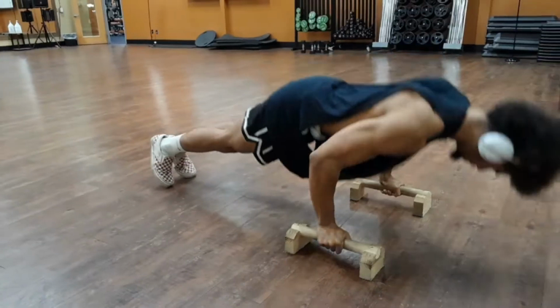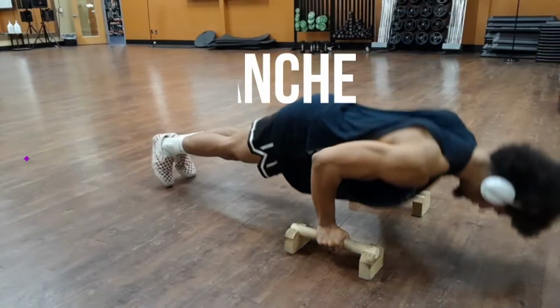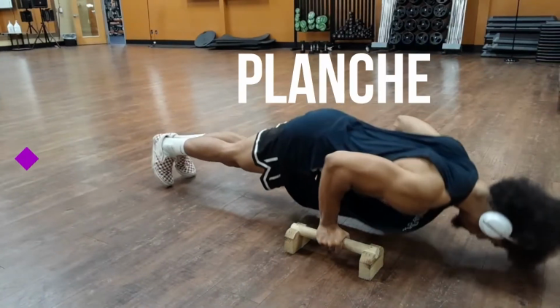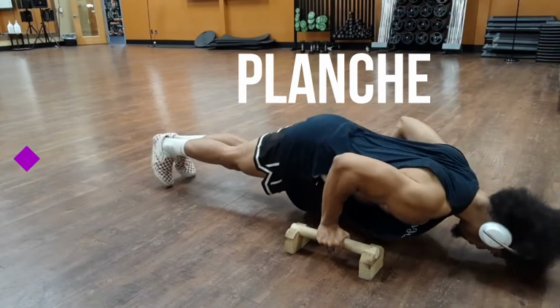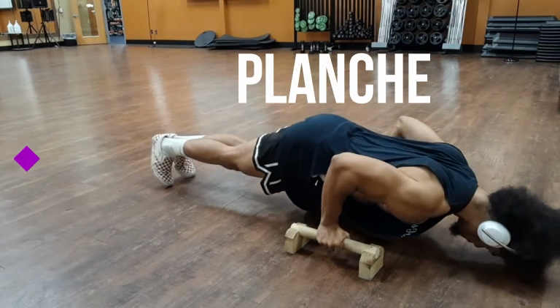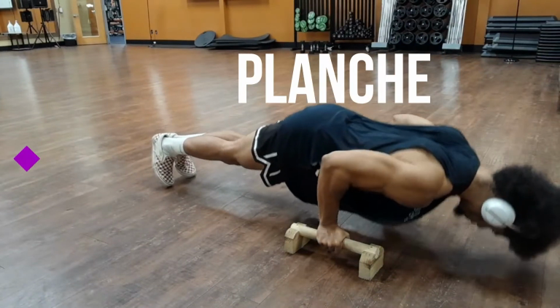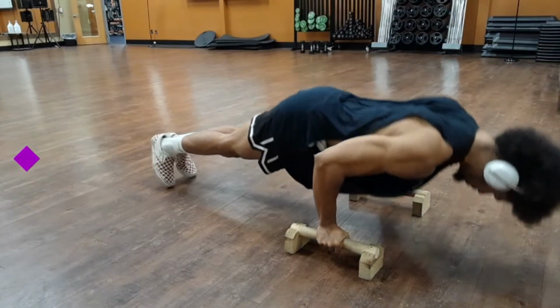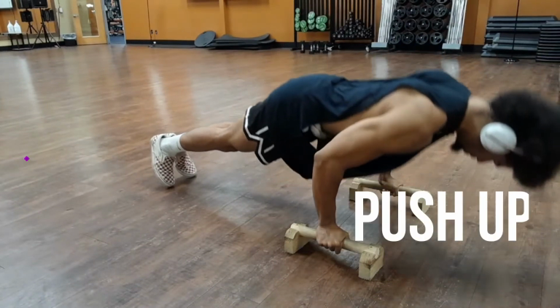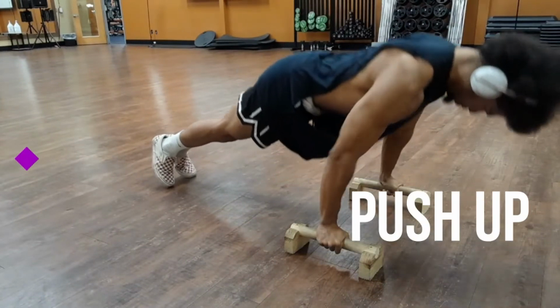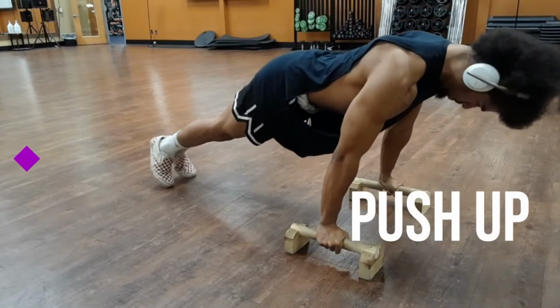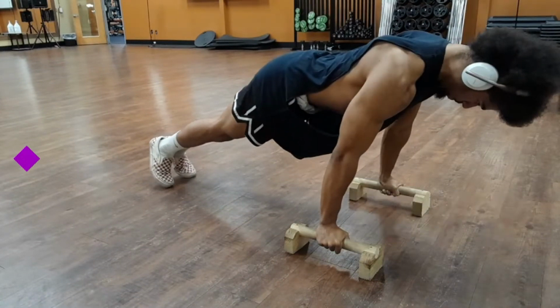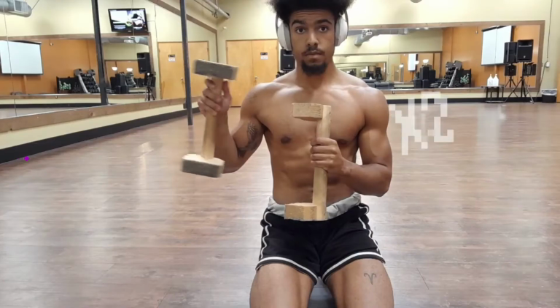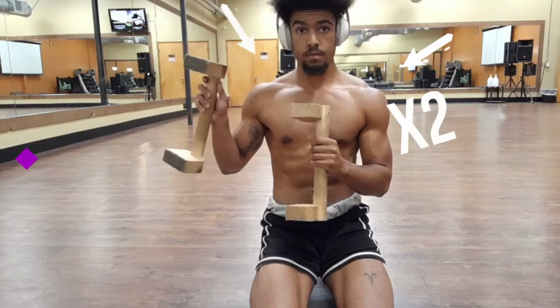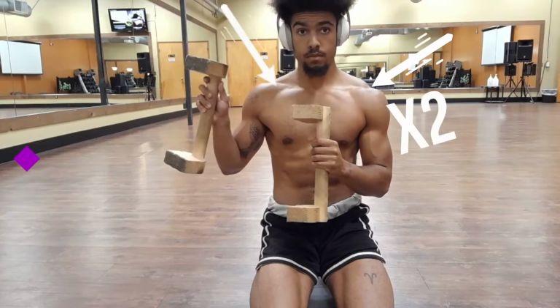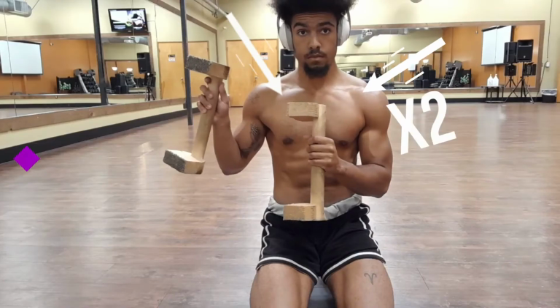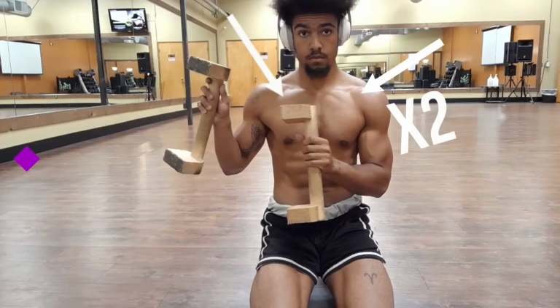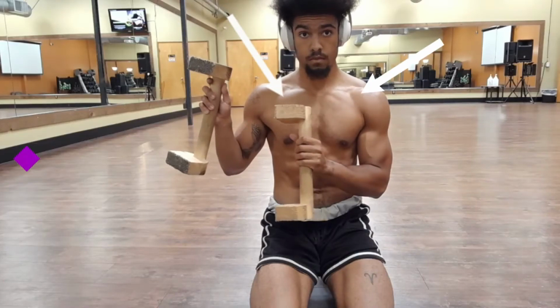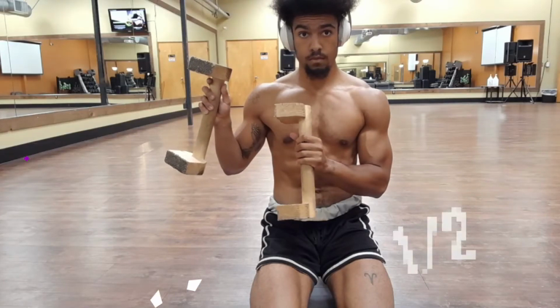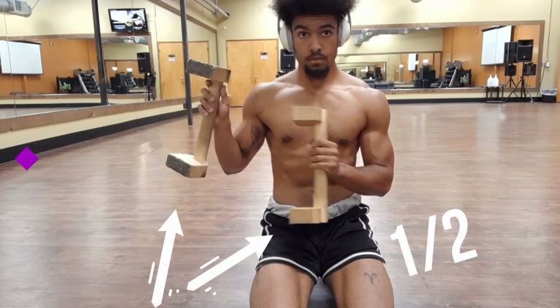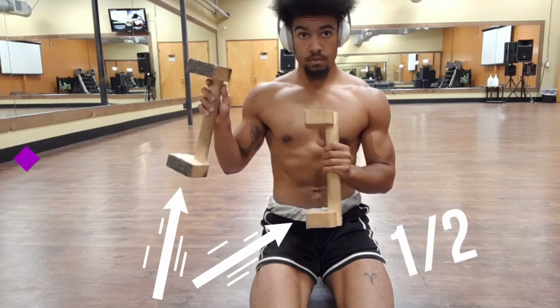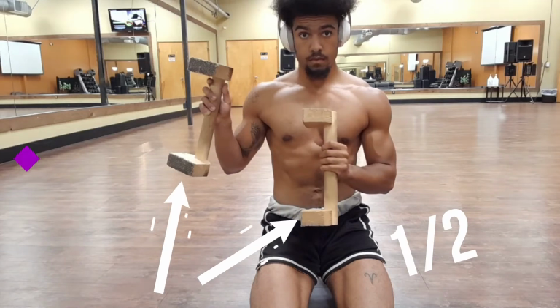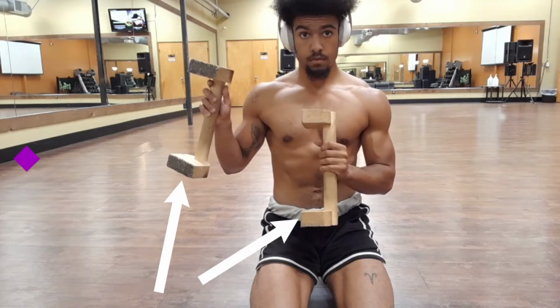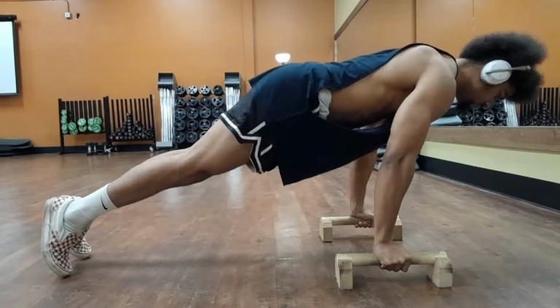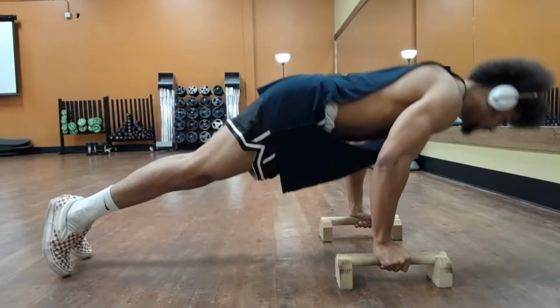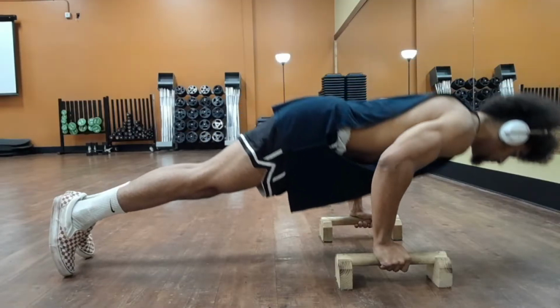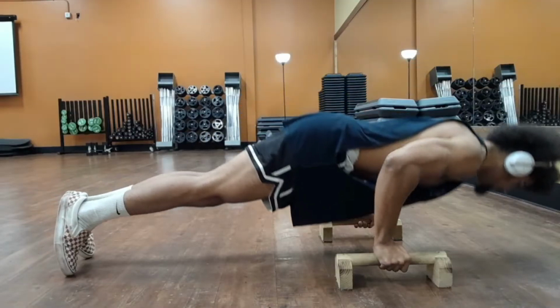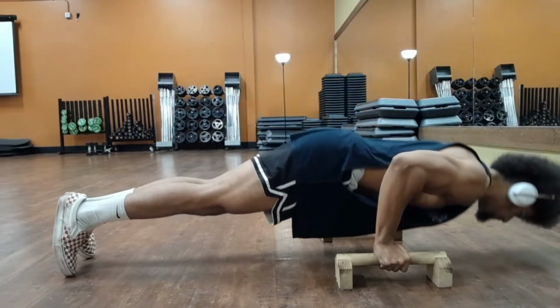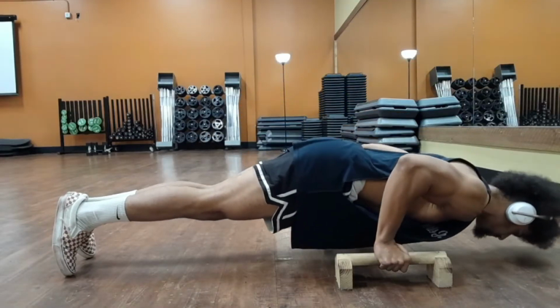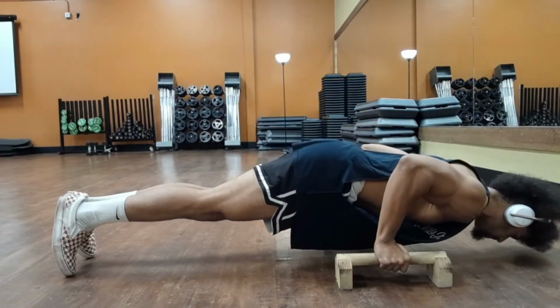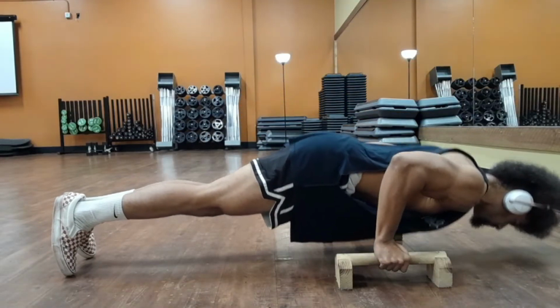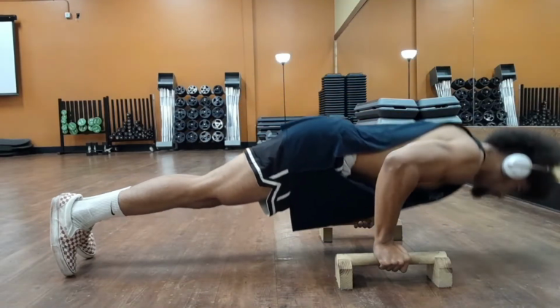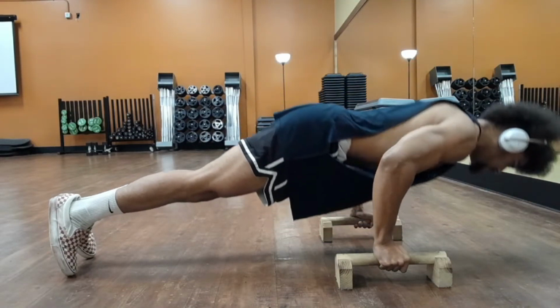The planche push-up. Double your gains with half of the equipment using the planche technique.